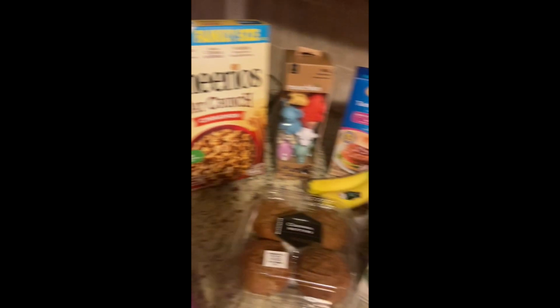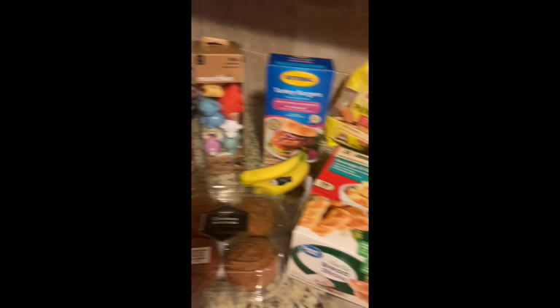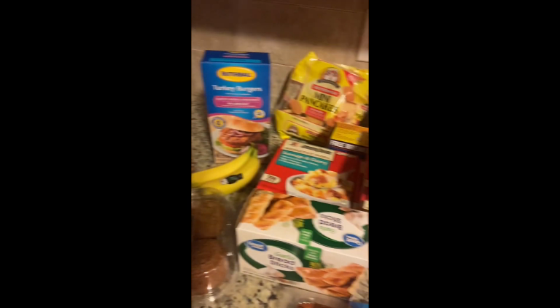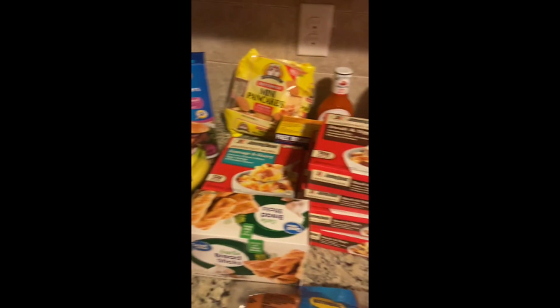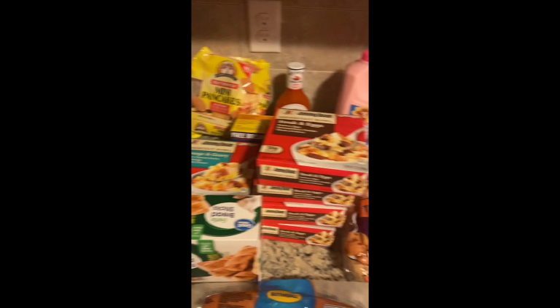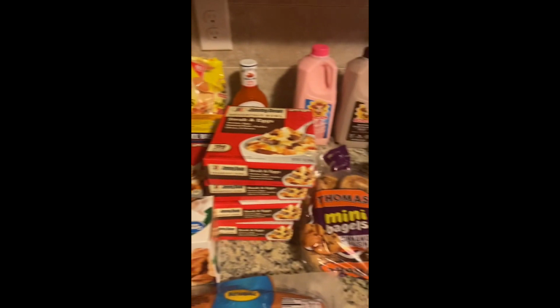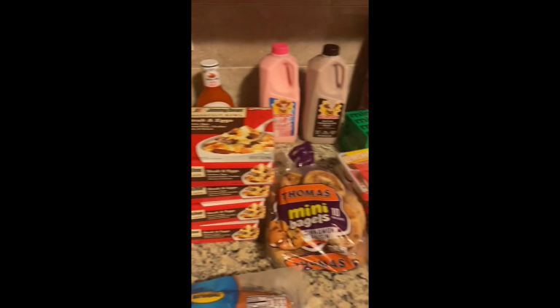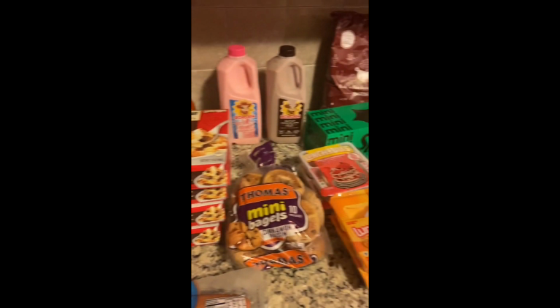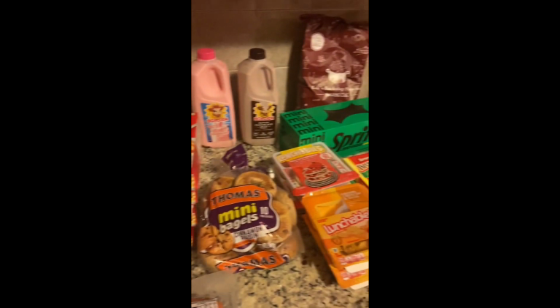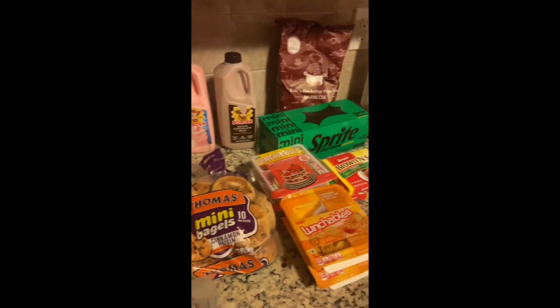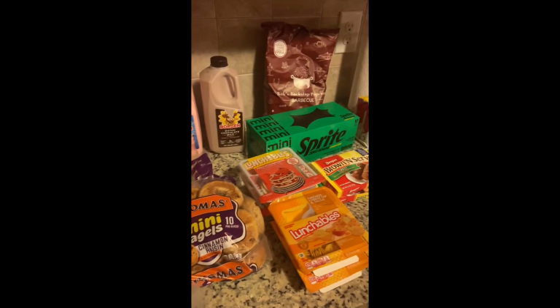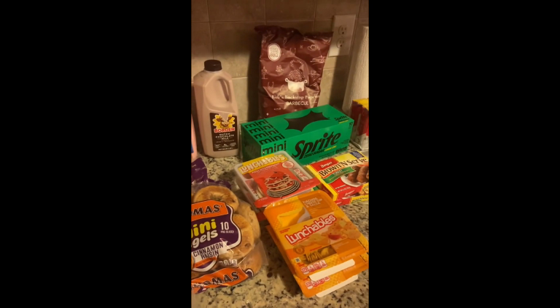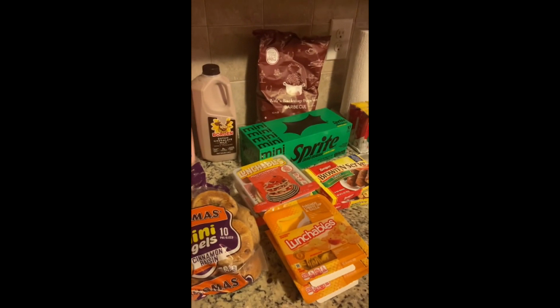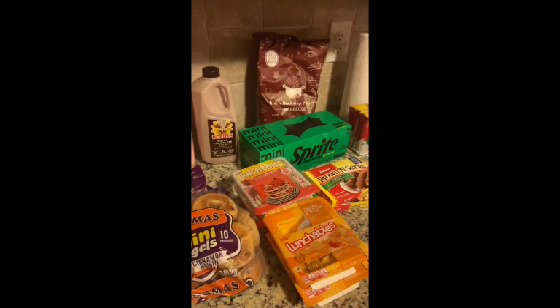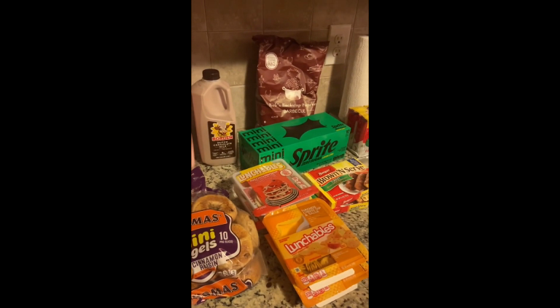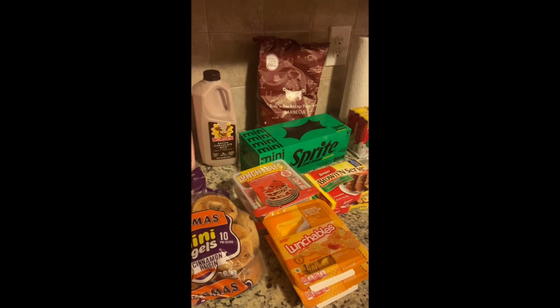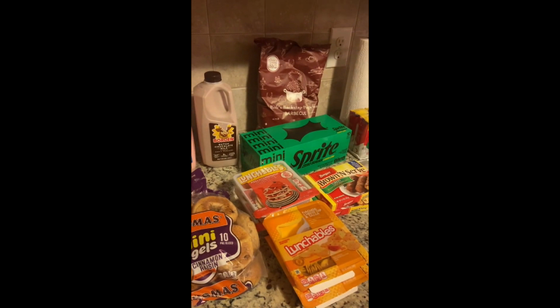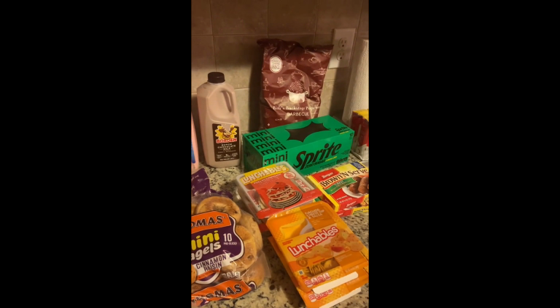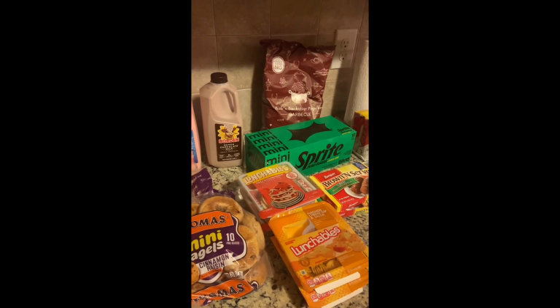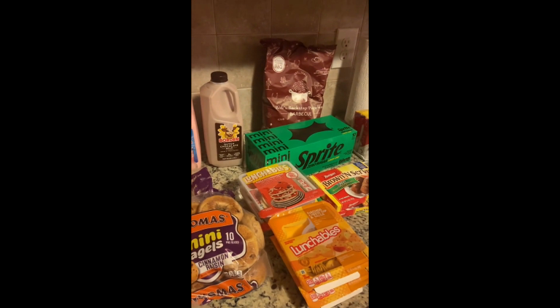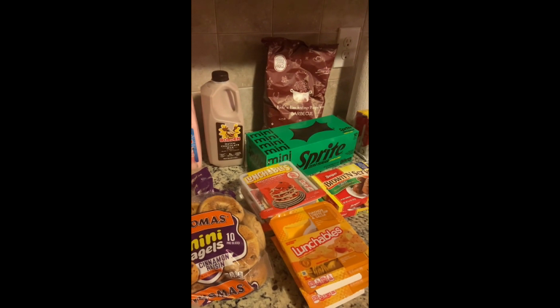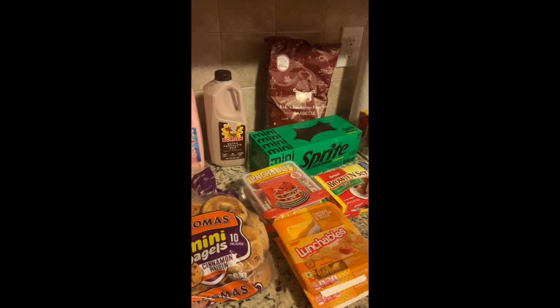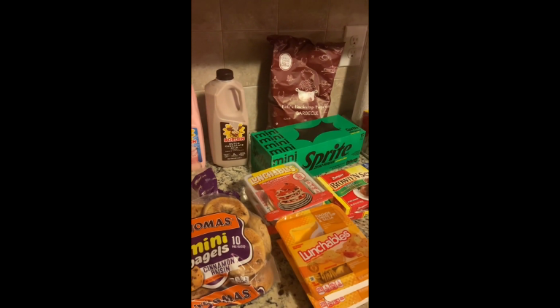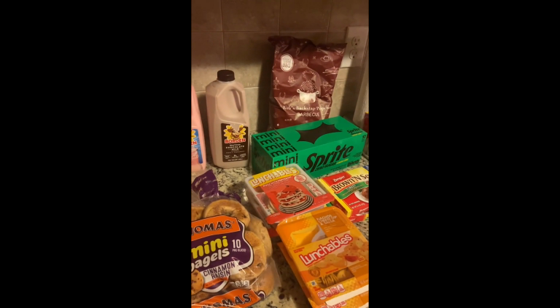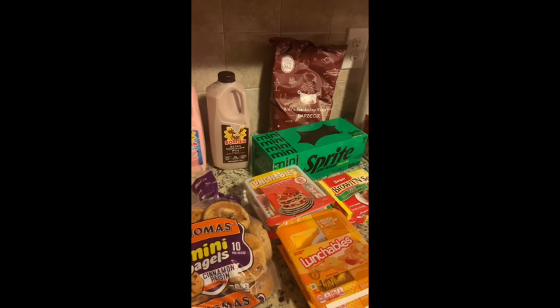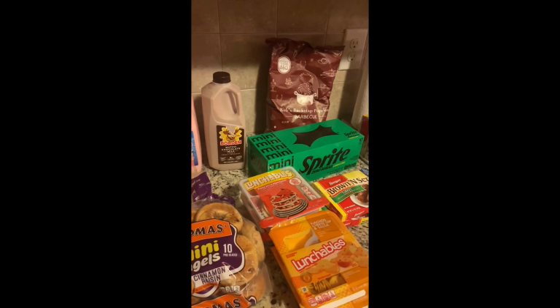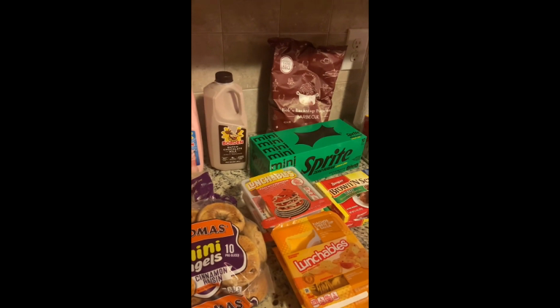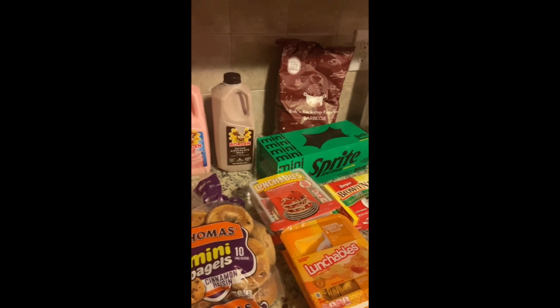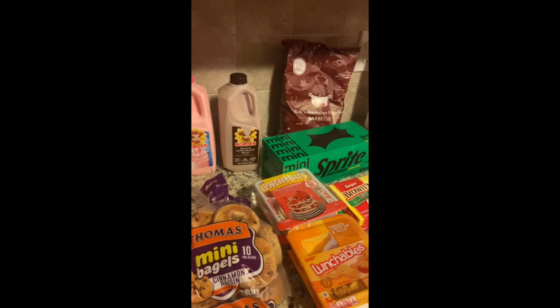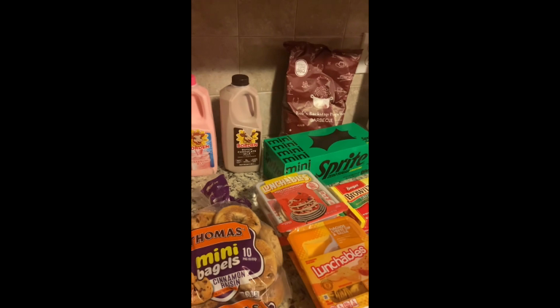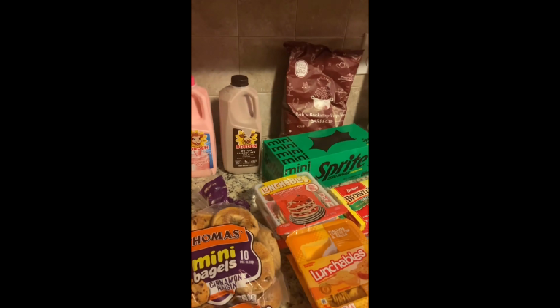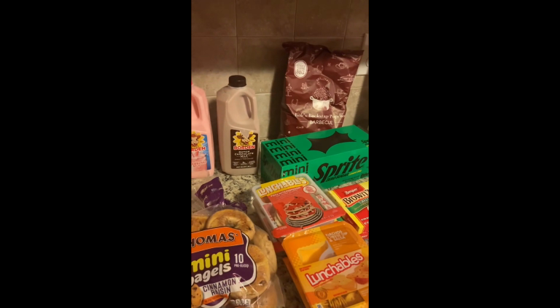Anyway, that's everything I picked up from a quick trip to Walmart. Please like, comment, and share, and I'll be with you all soon — bye!